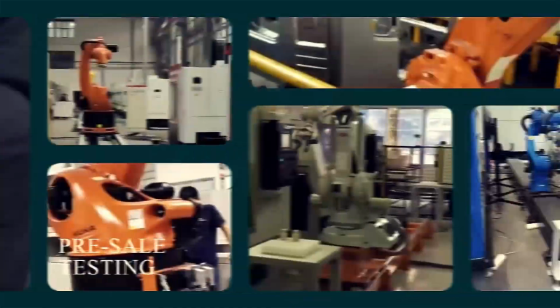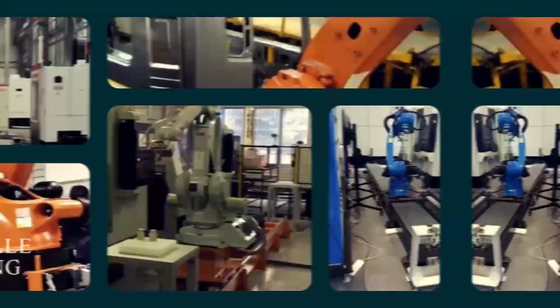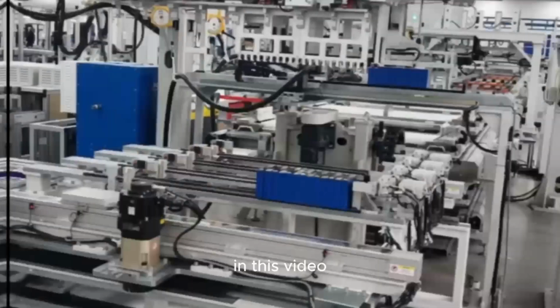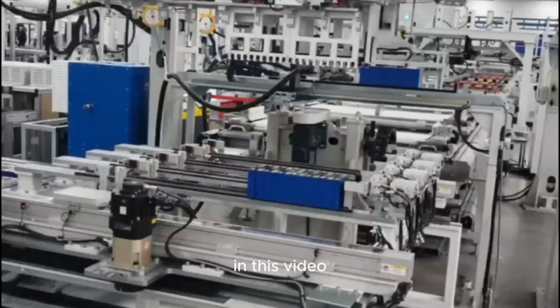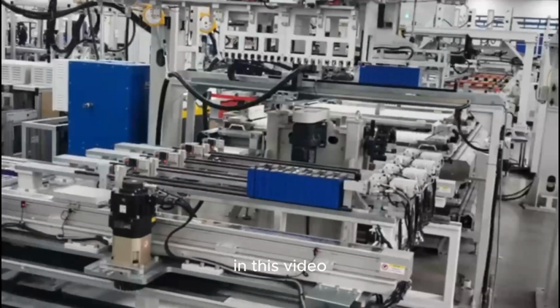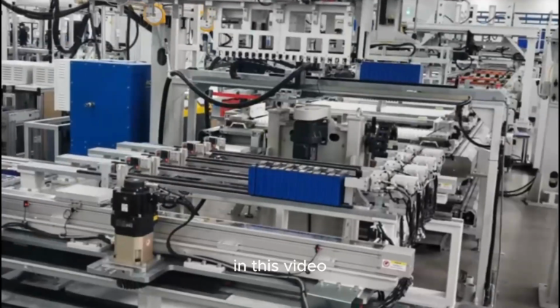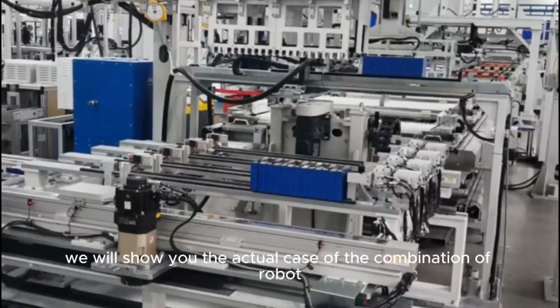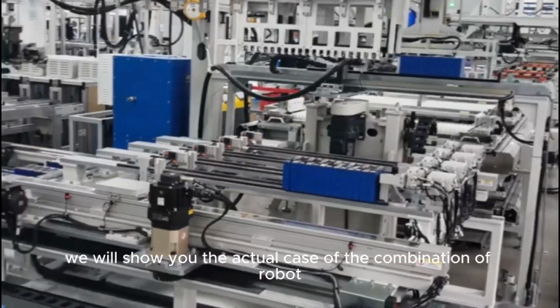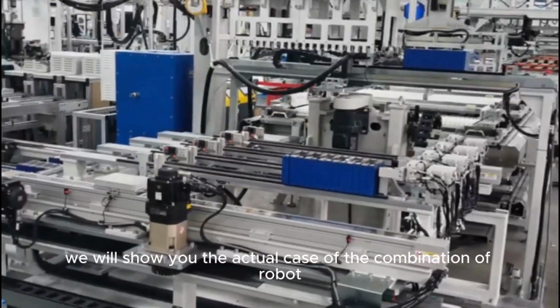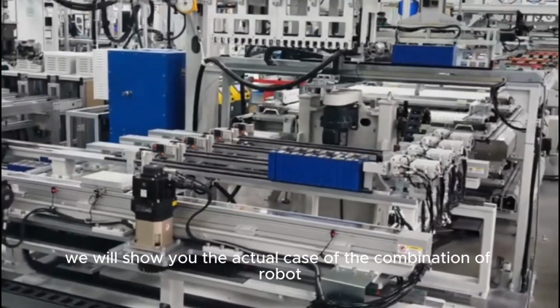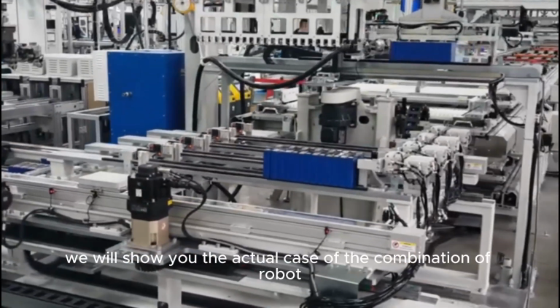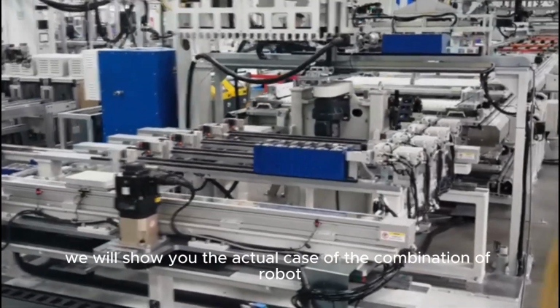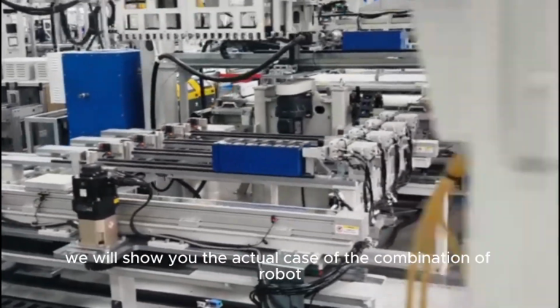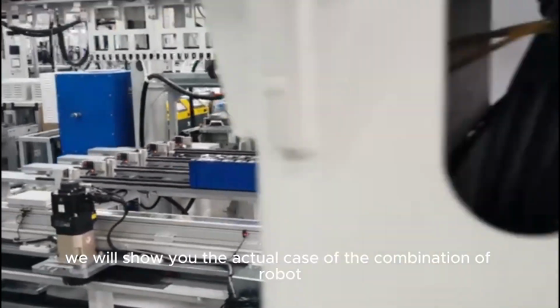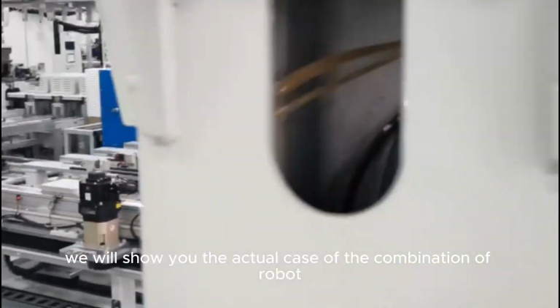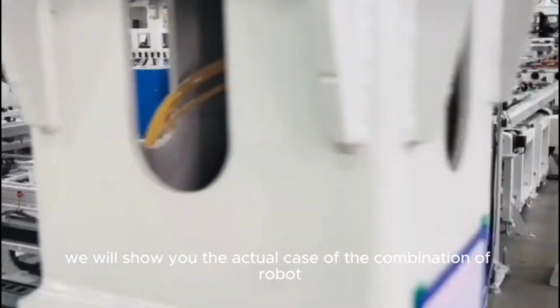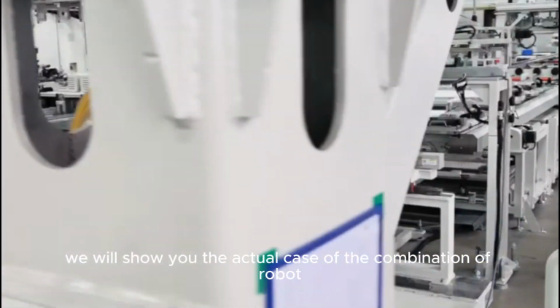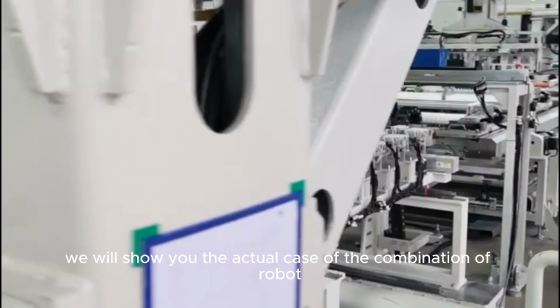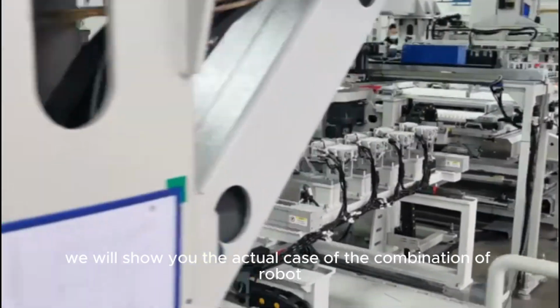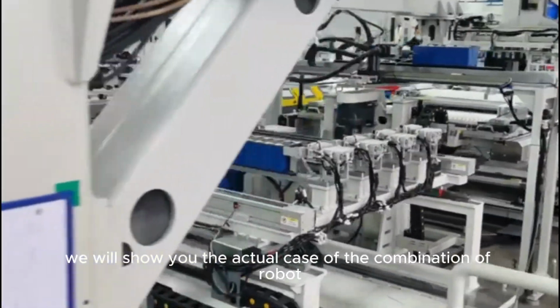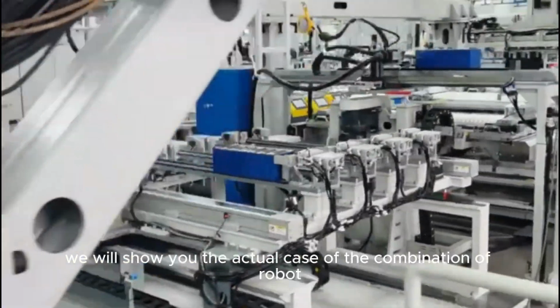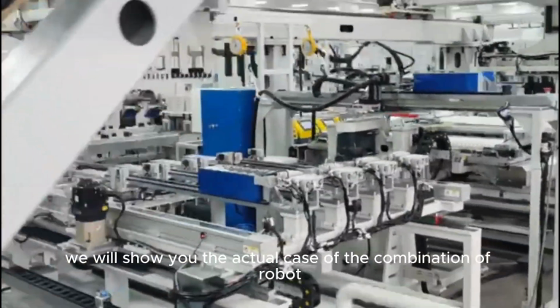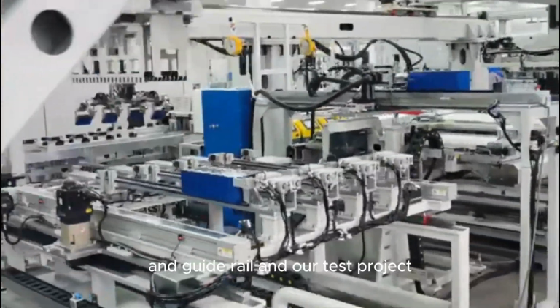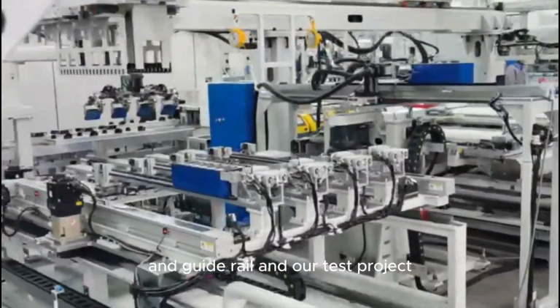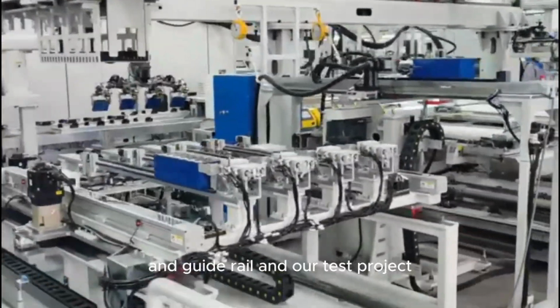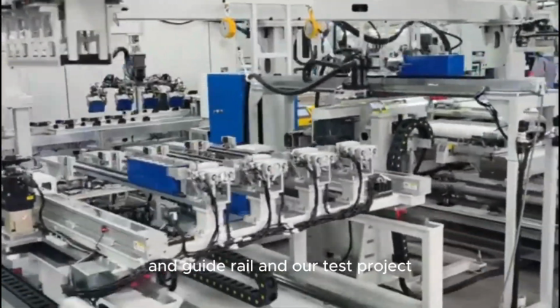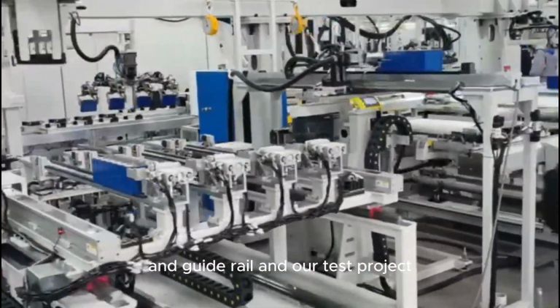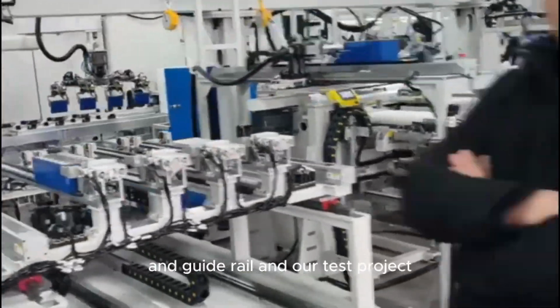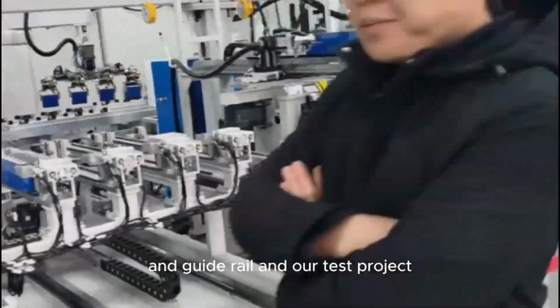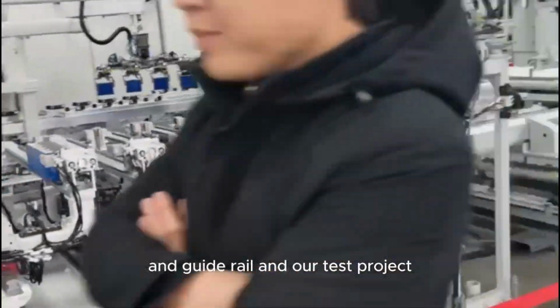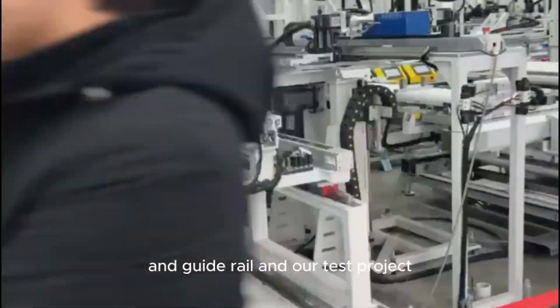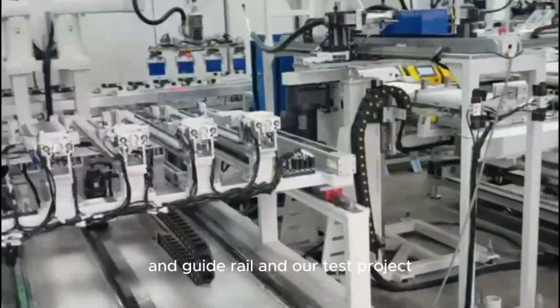In this video, we will show you the actual case of the combination of robot and guide rail and our test project.